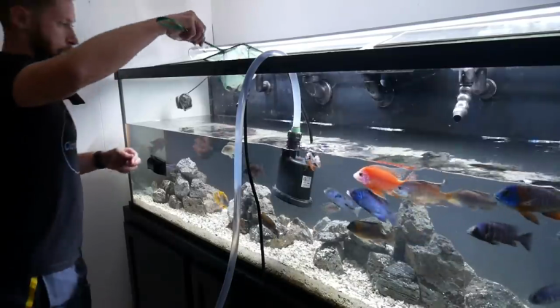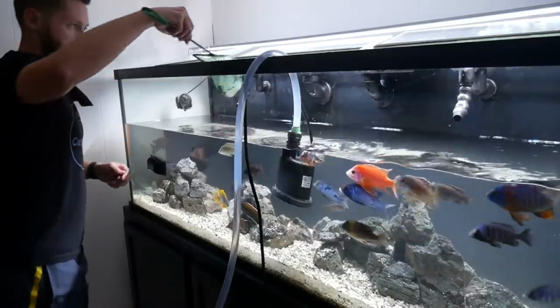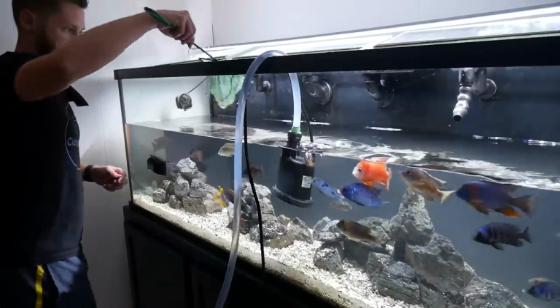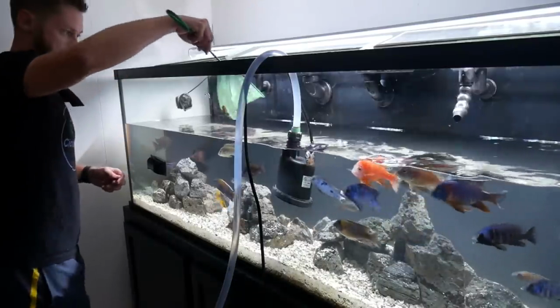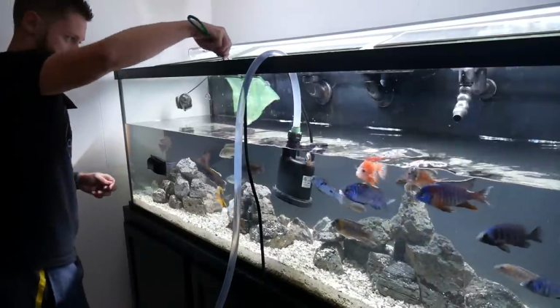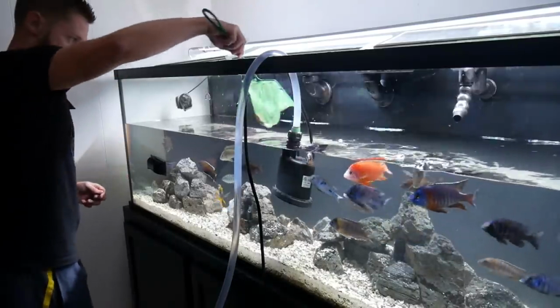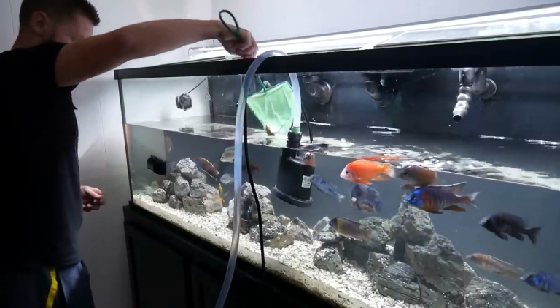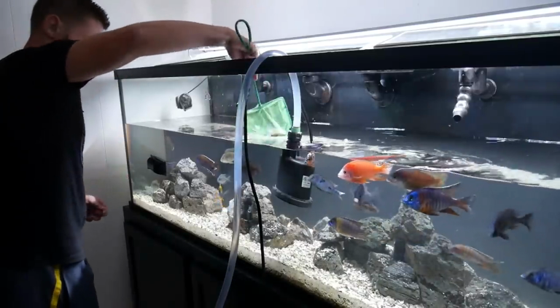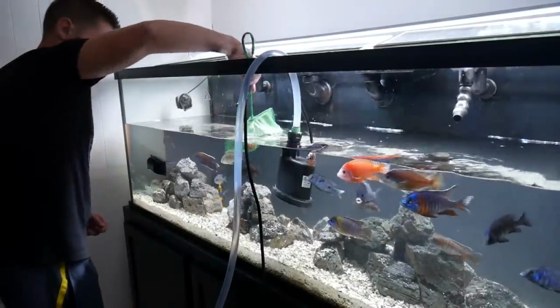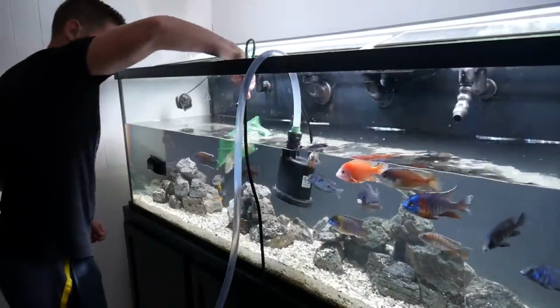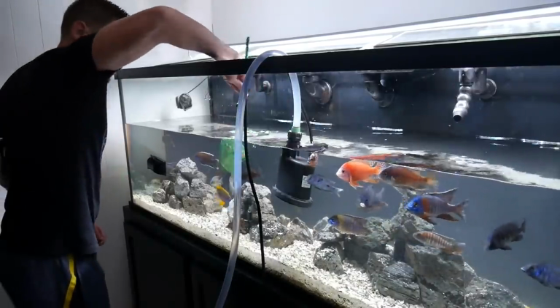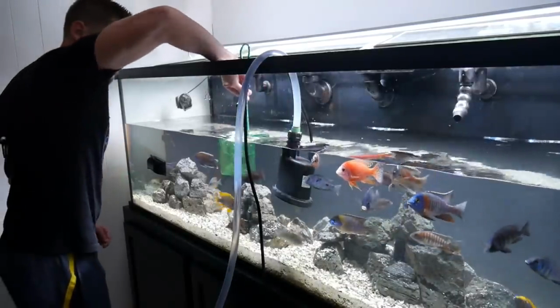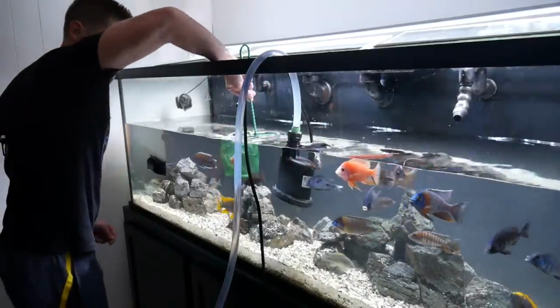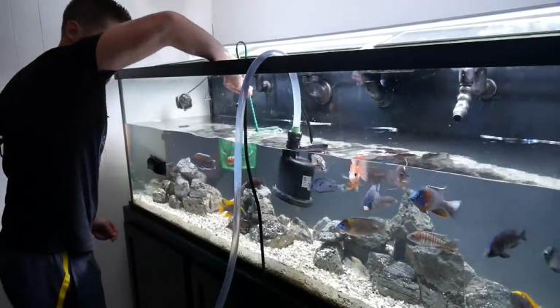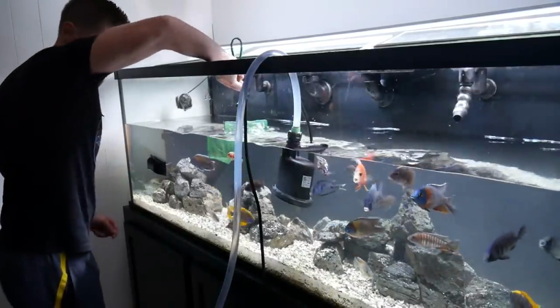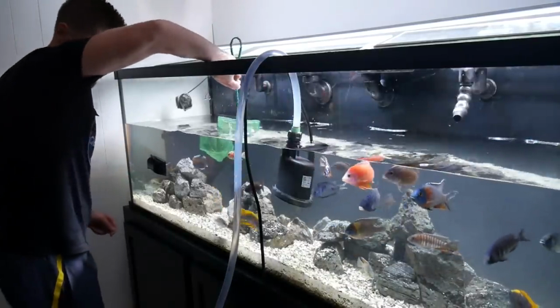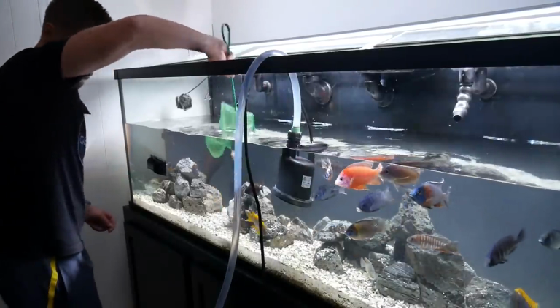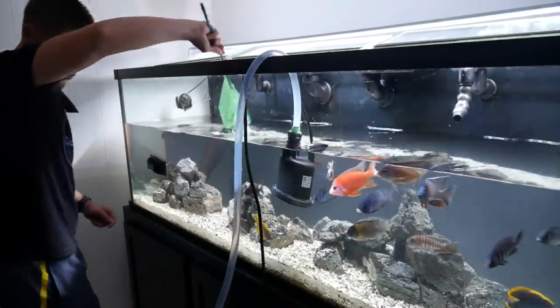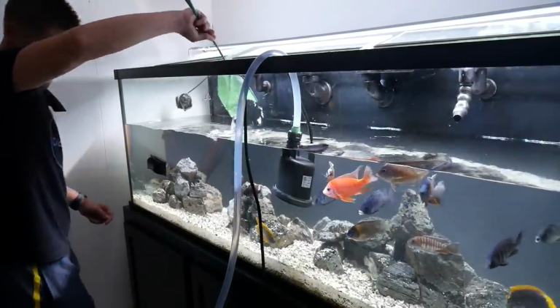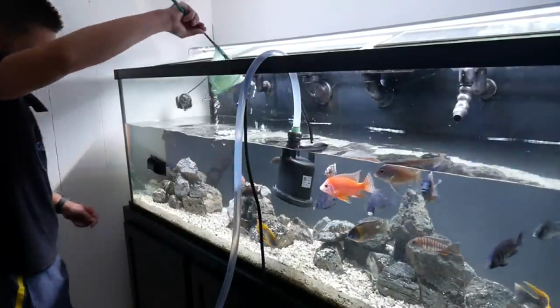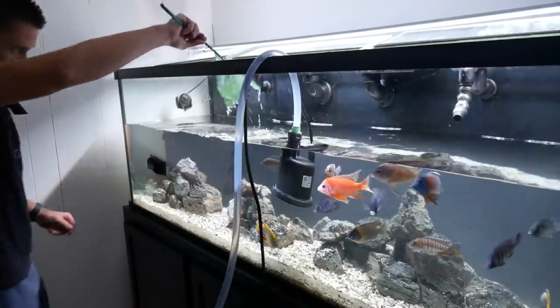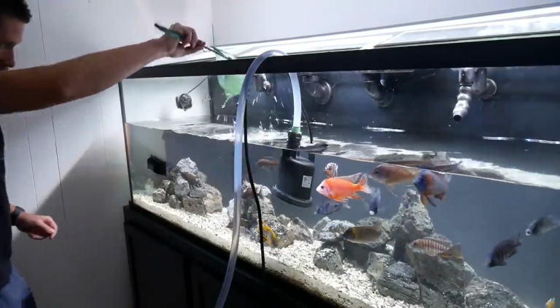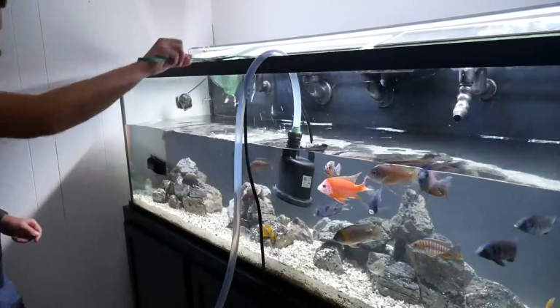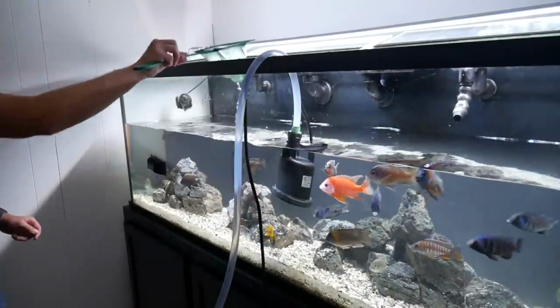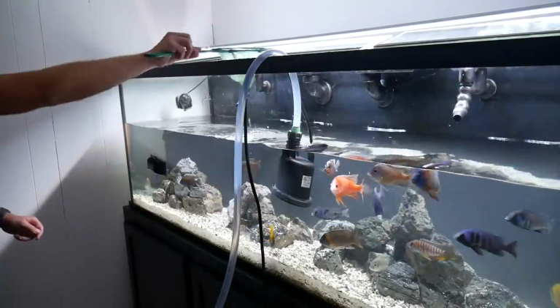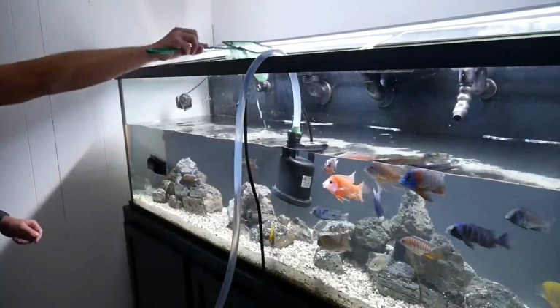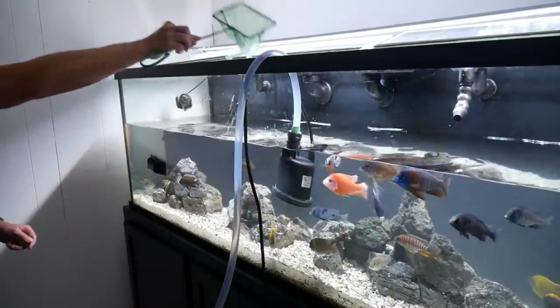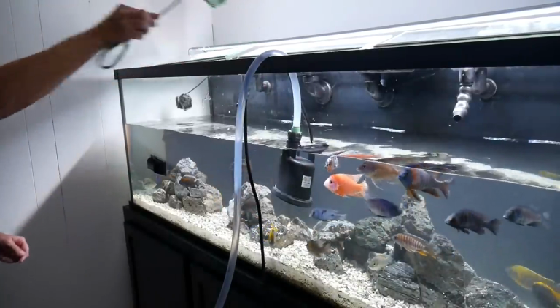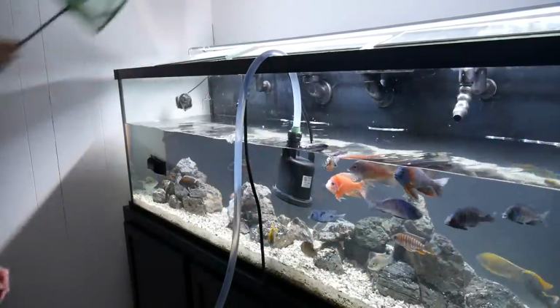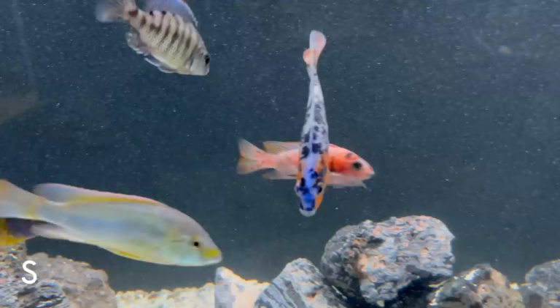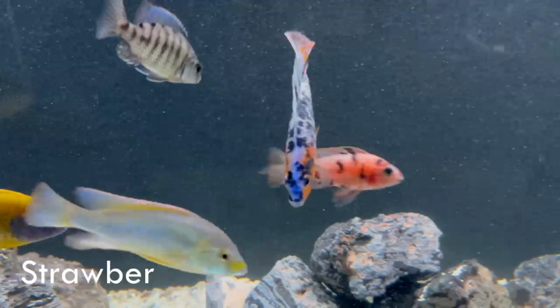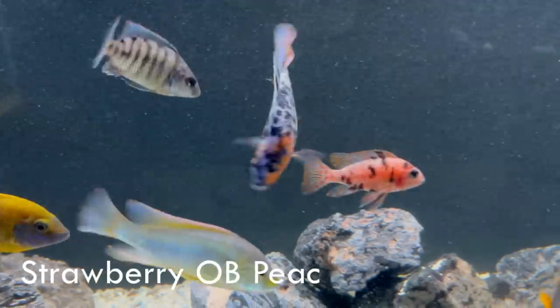Now that I have the aquascape how I want it, it's time to go get those two new fish out of my 75 gallon tank and put them right into the 135.